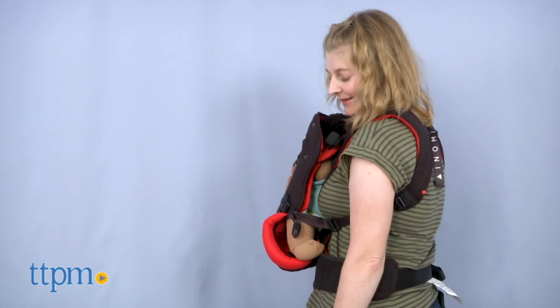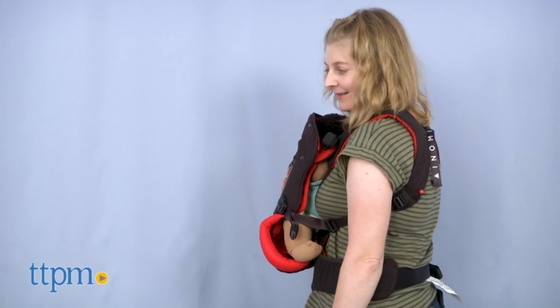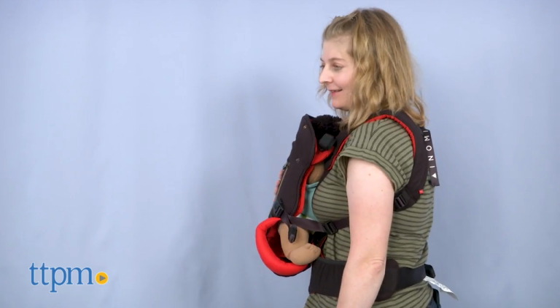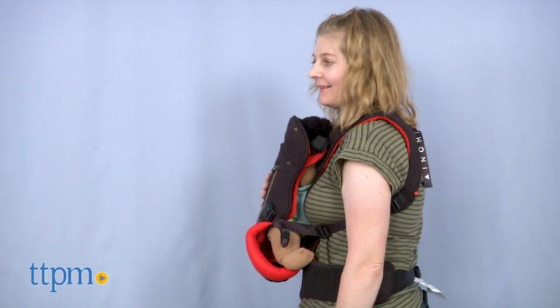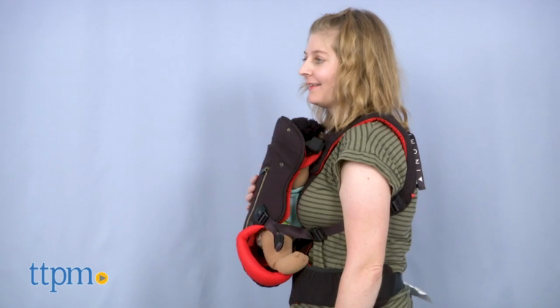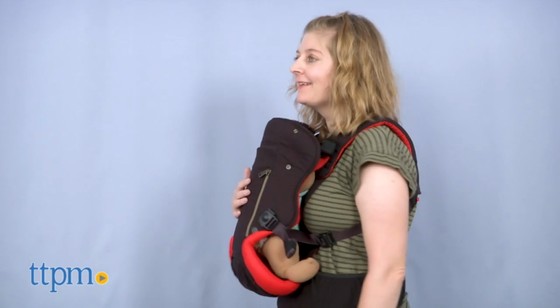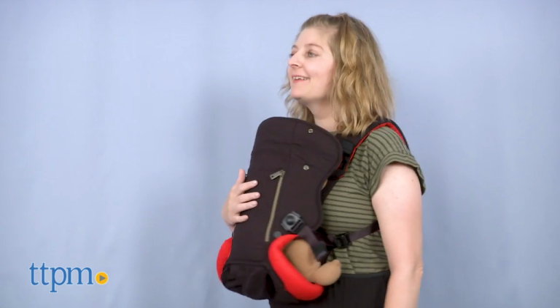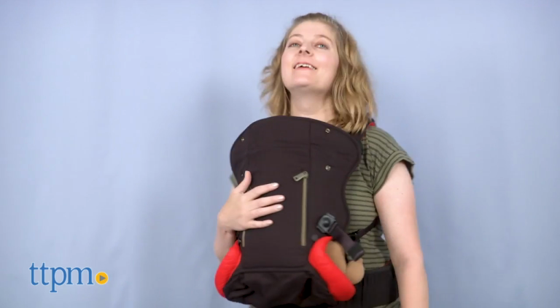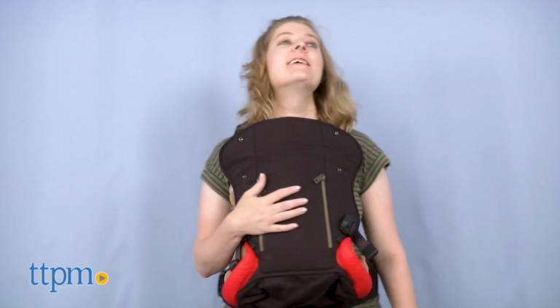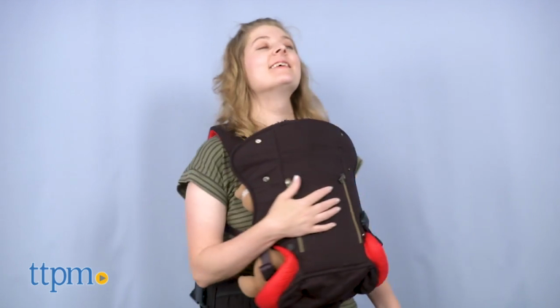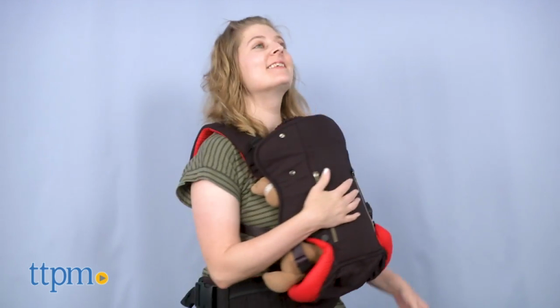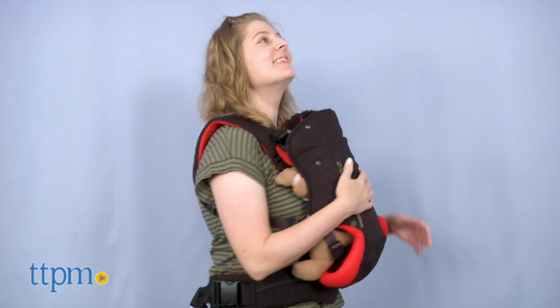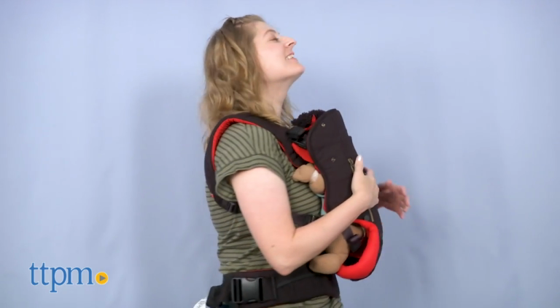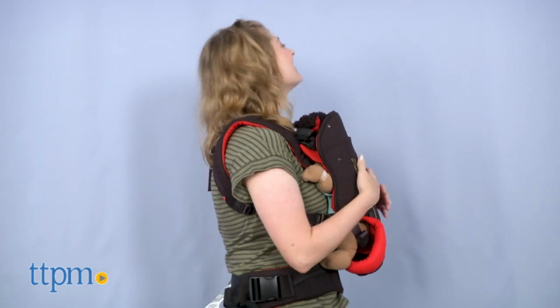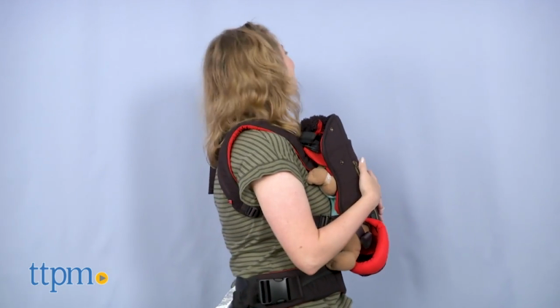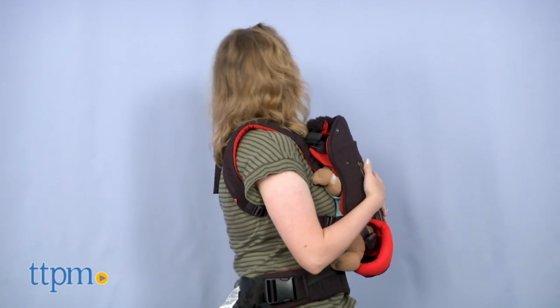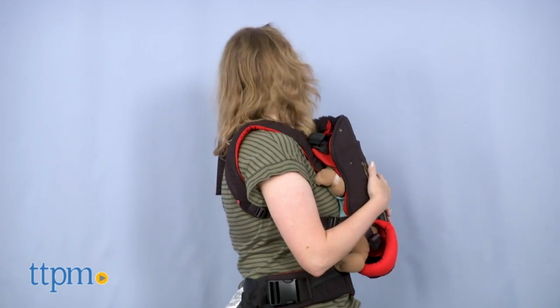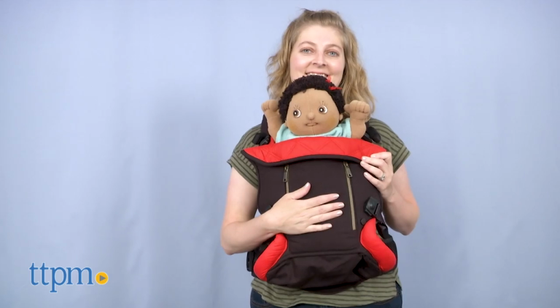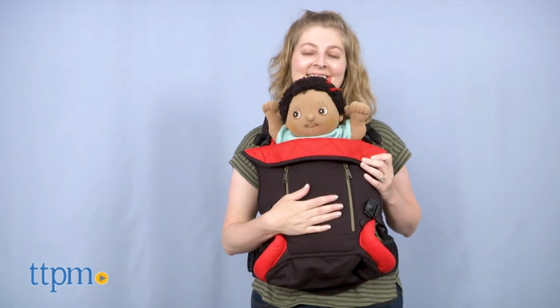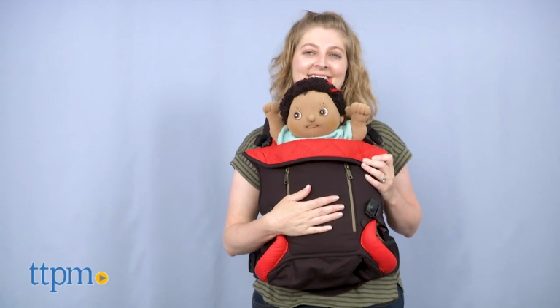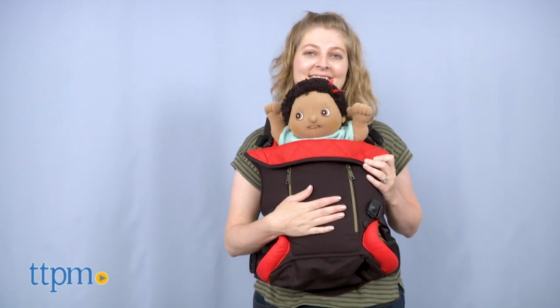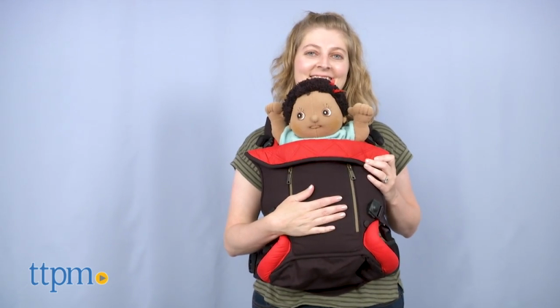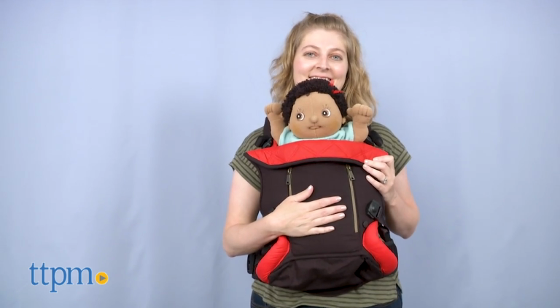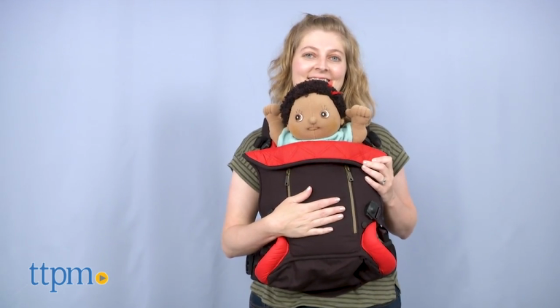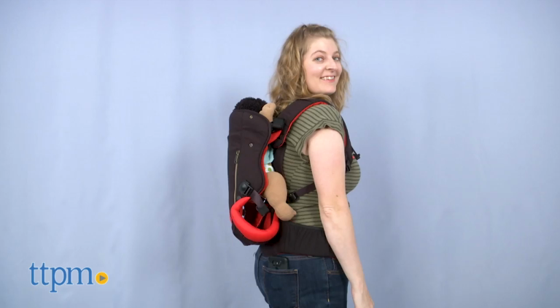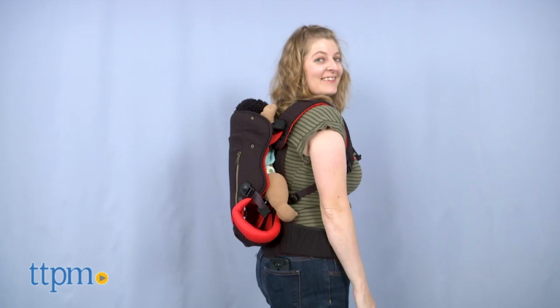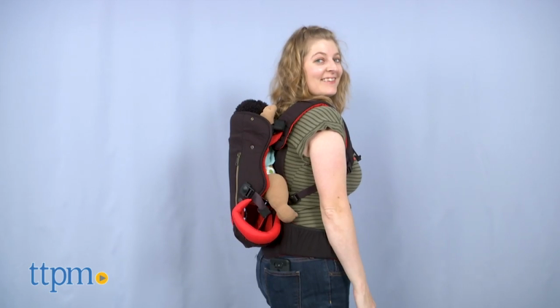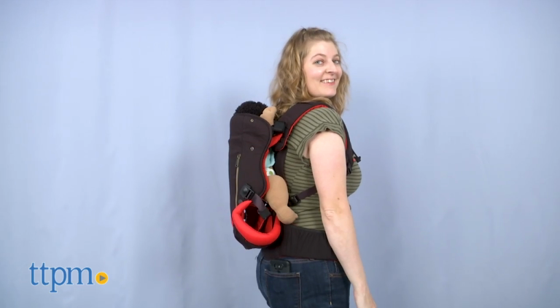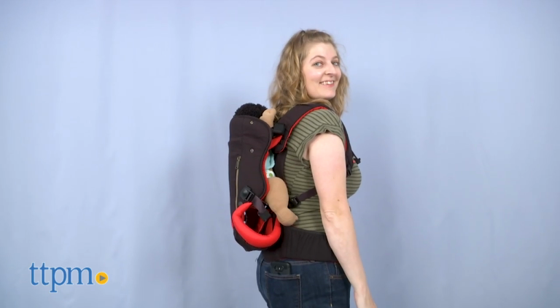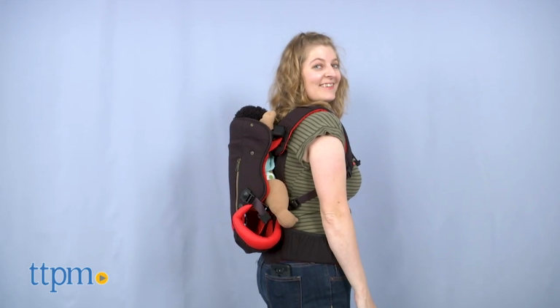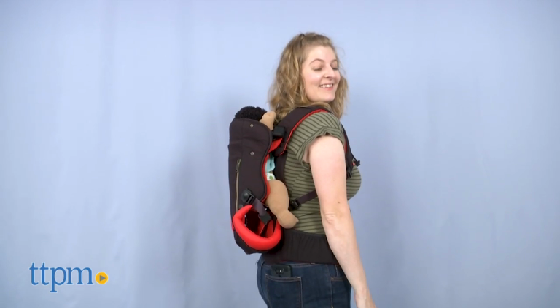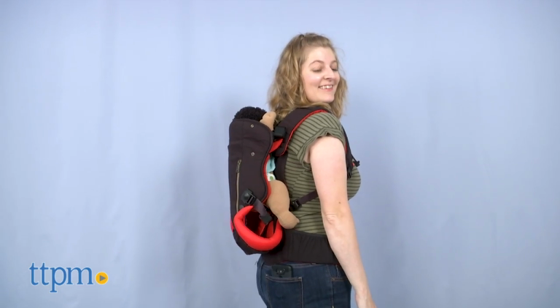This baby carrier can be worn in inward-facing, outward-facing, and back carry modes.